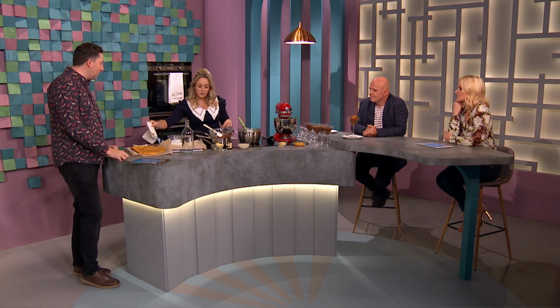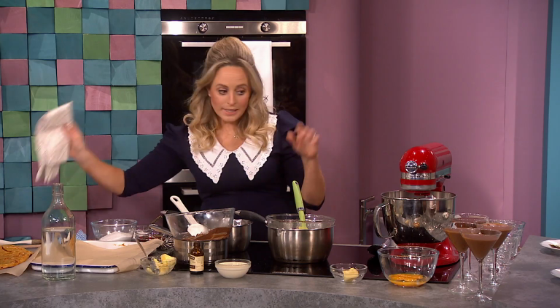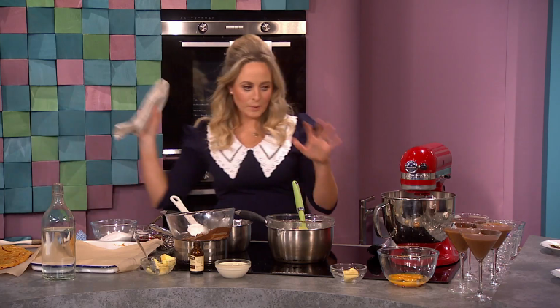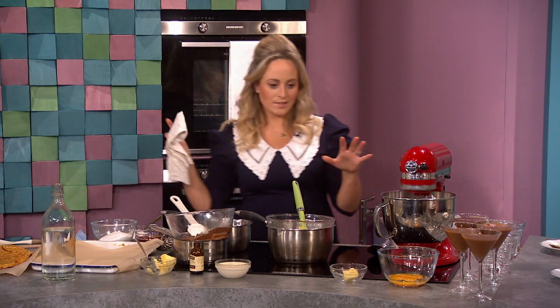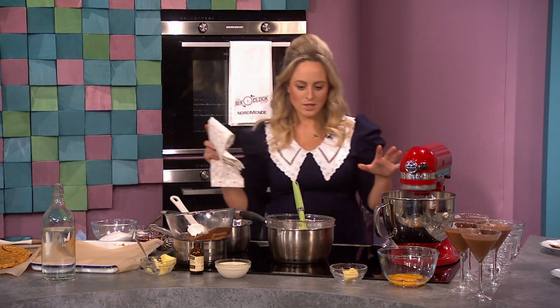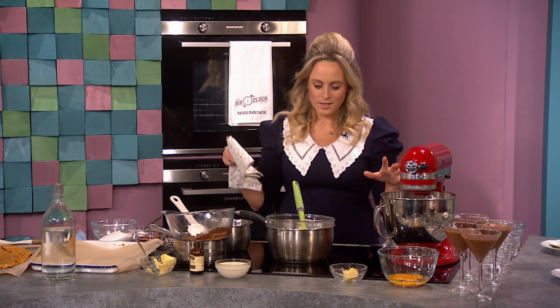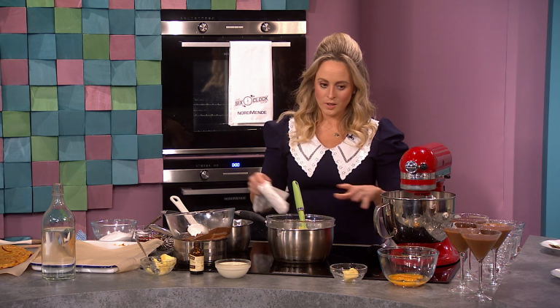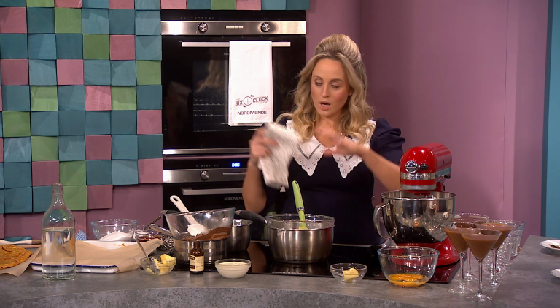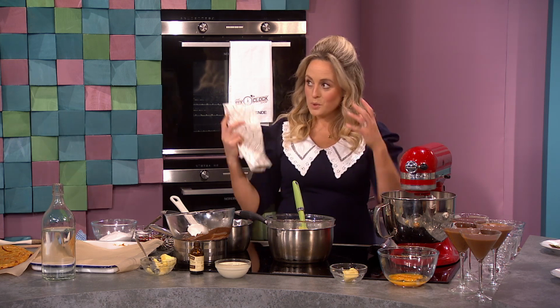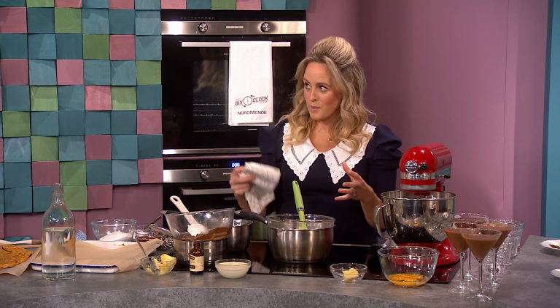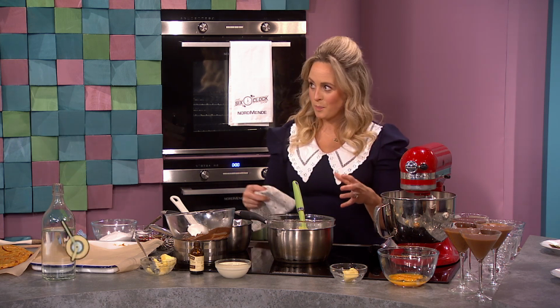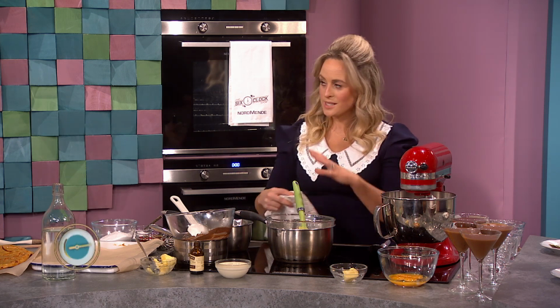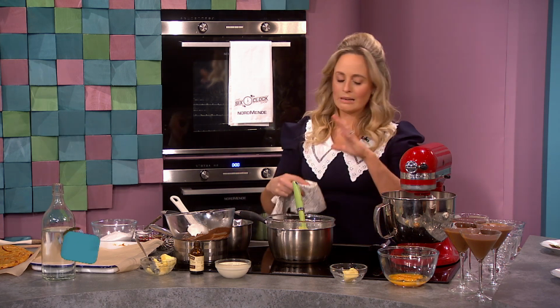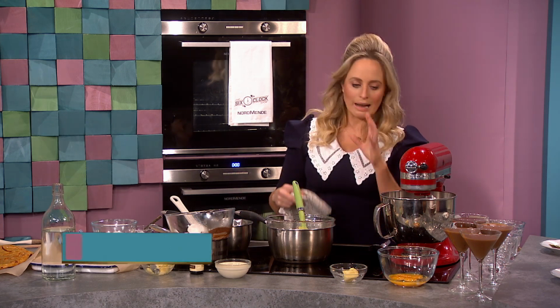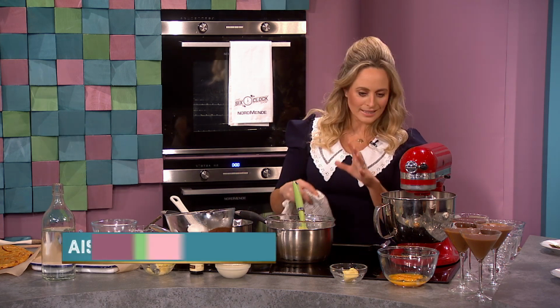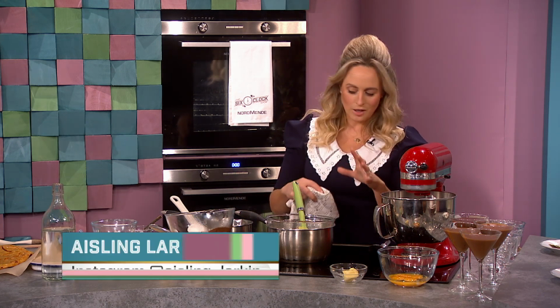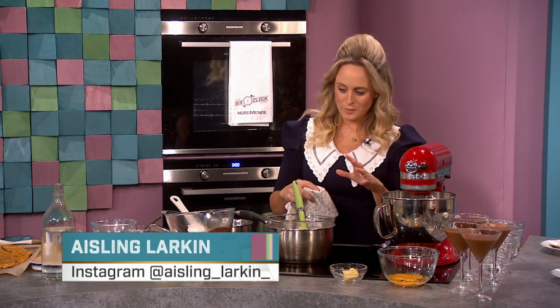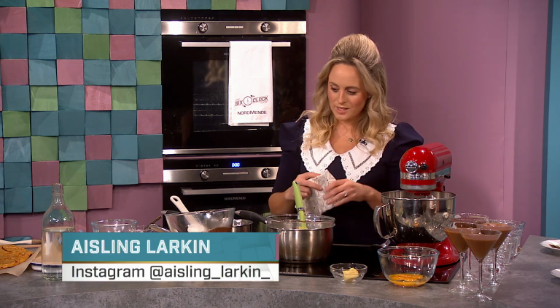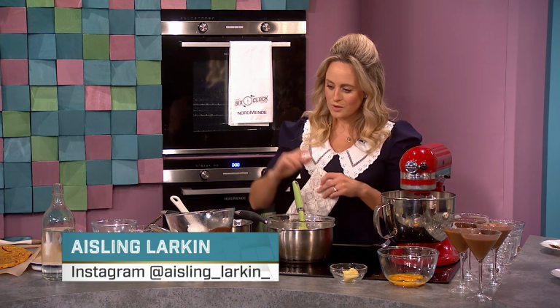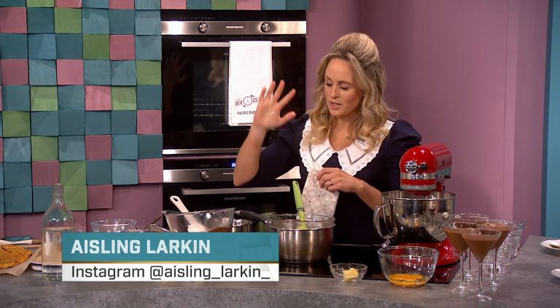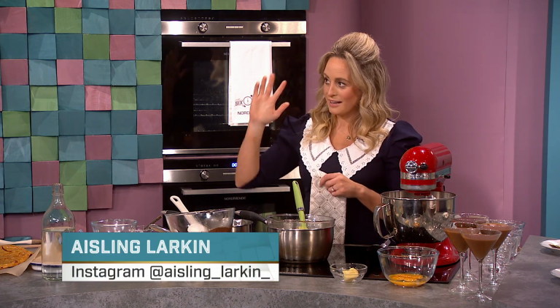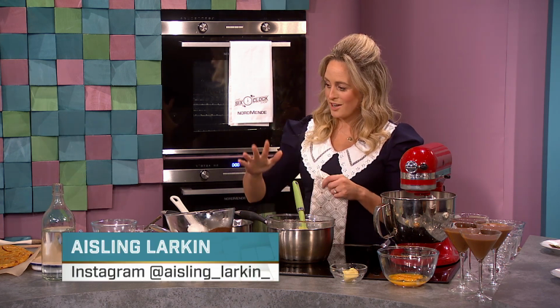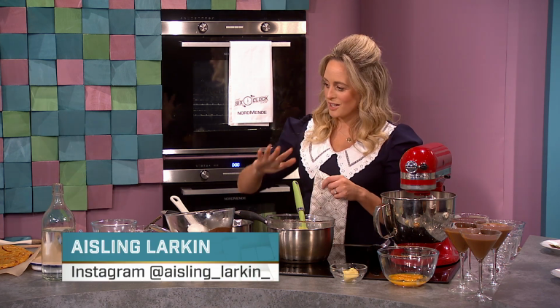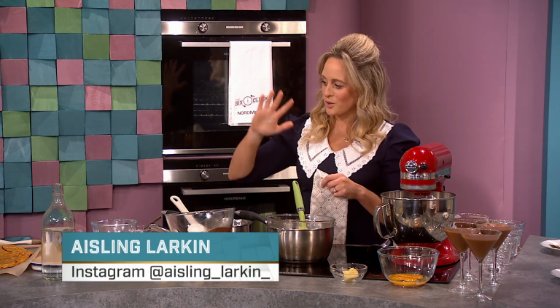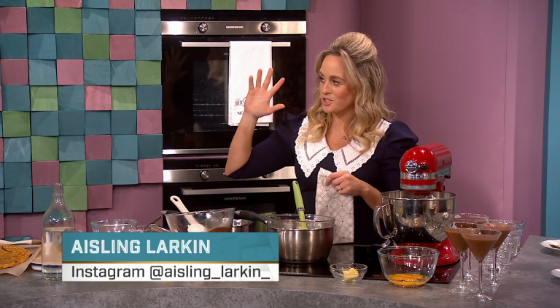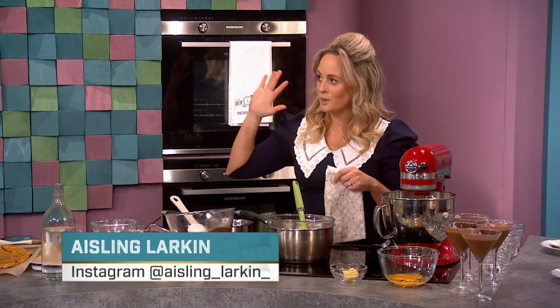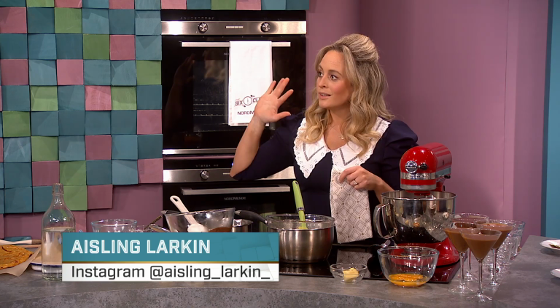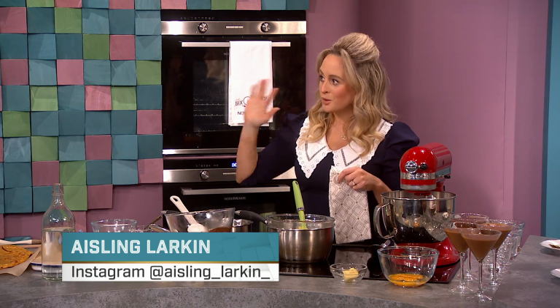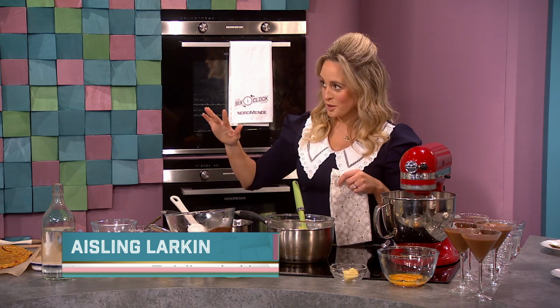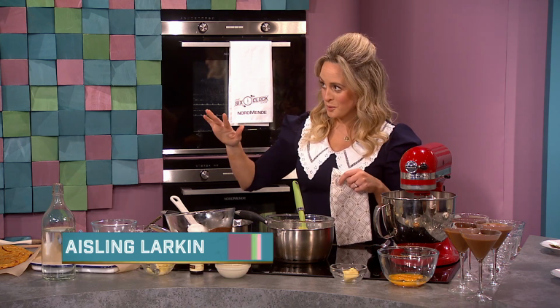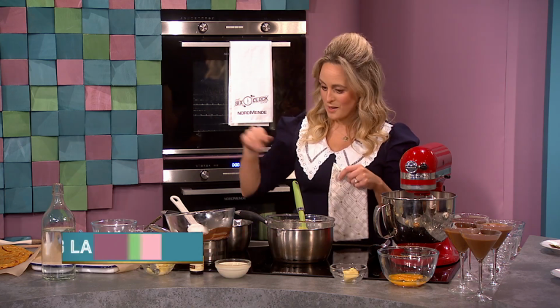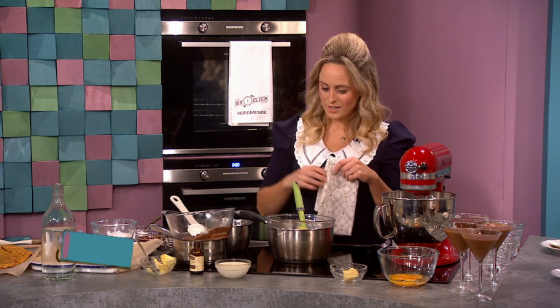We've got three separate things to do tonight. We've got a chocolate mousse to make — basic, classic chocolate mousse — then we're going to show you a ganache, and then we're going to do the honeycomb as well.